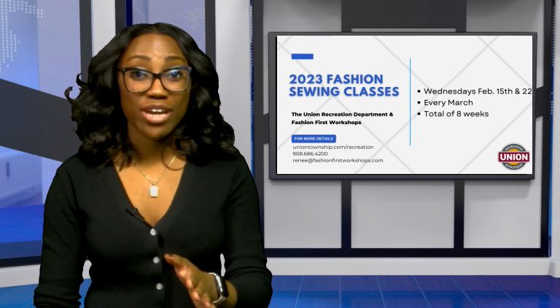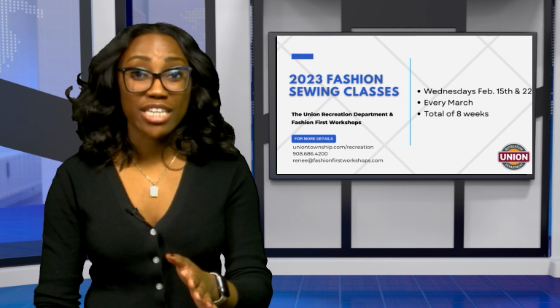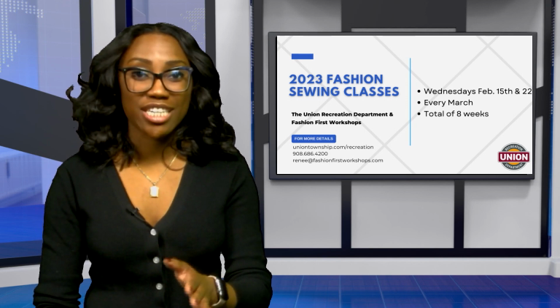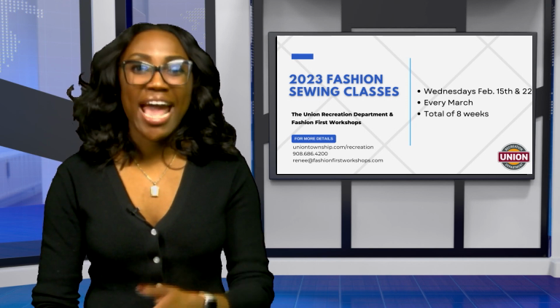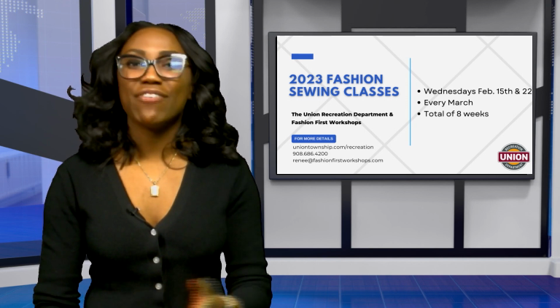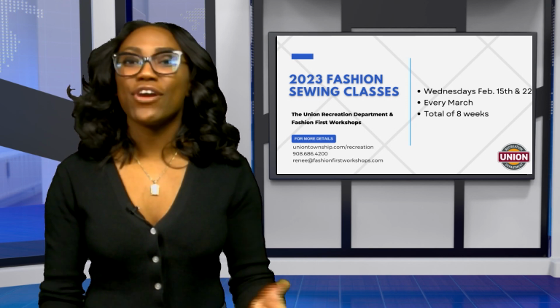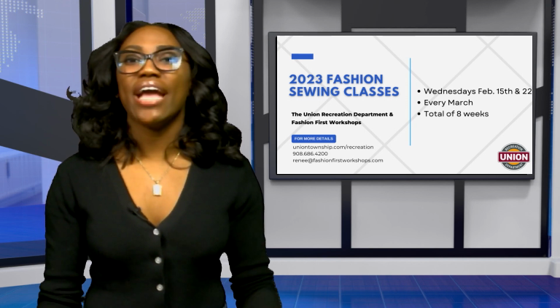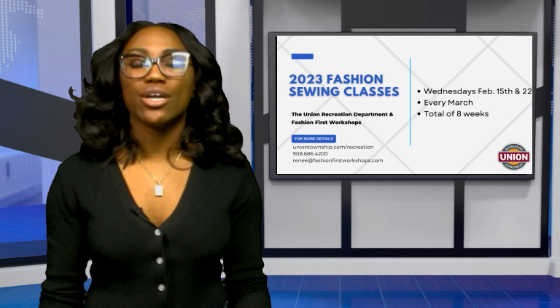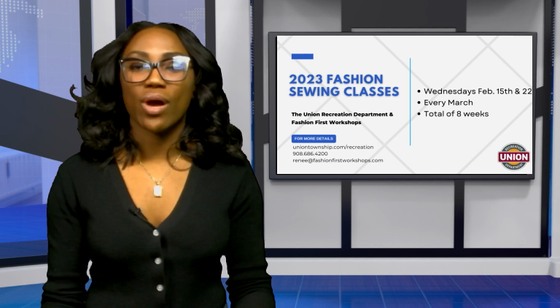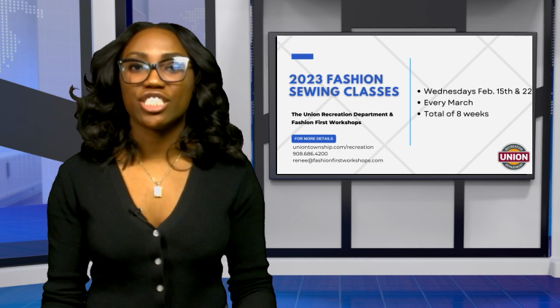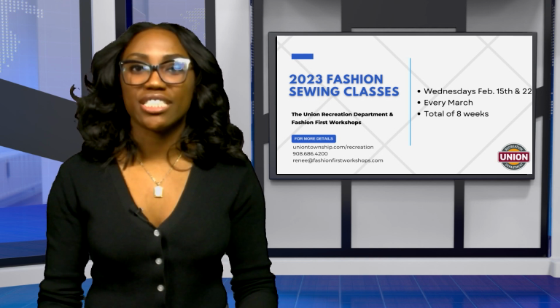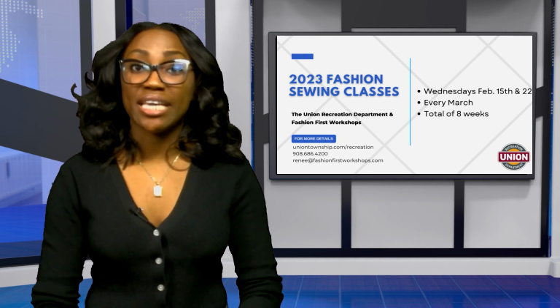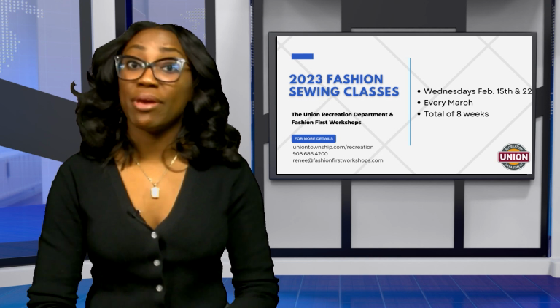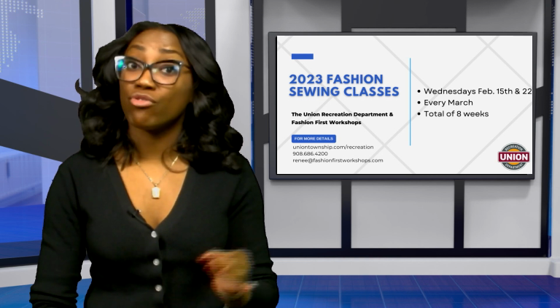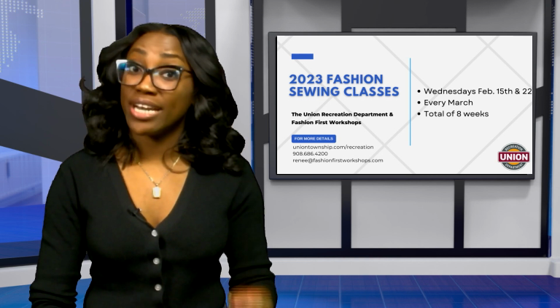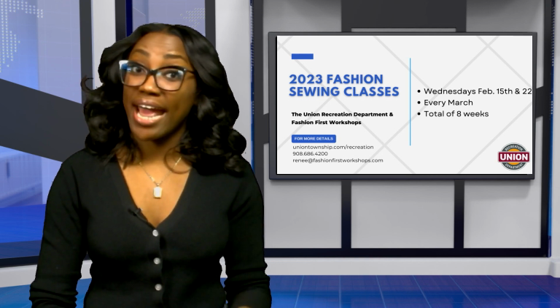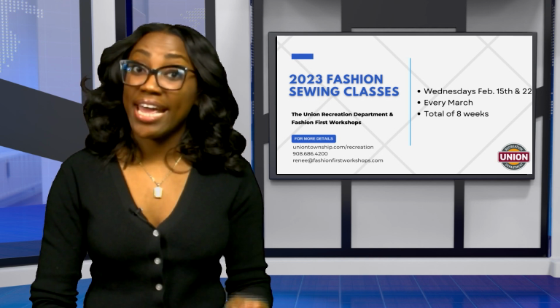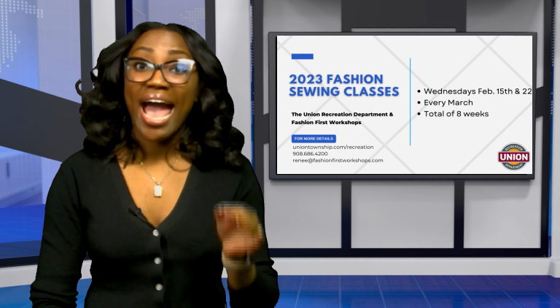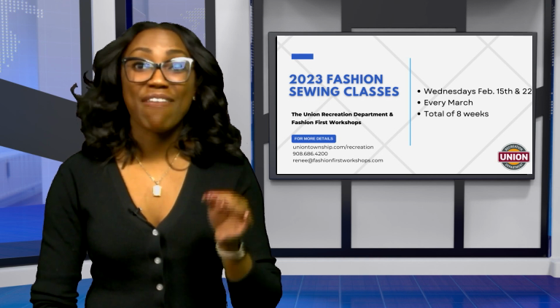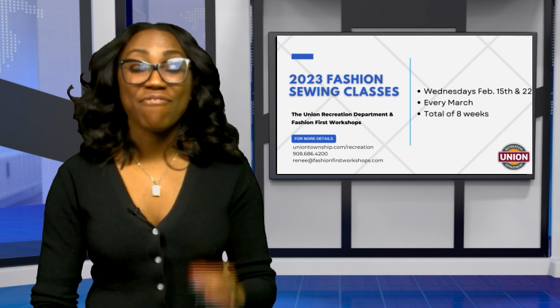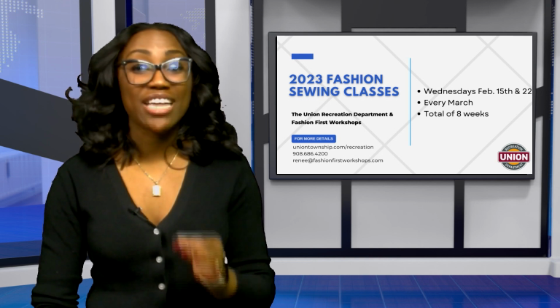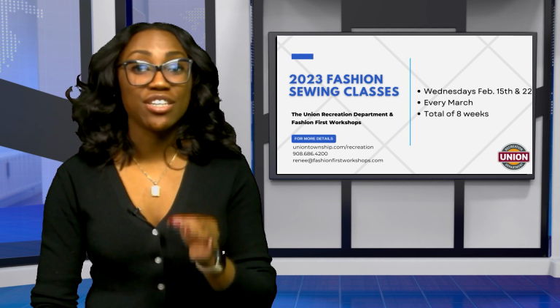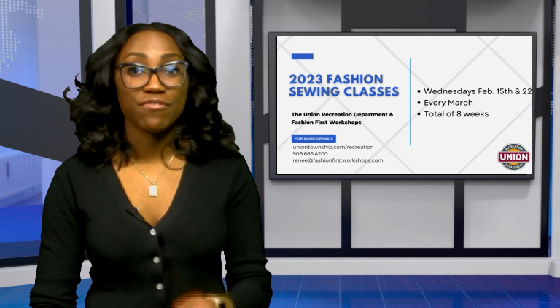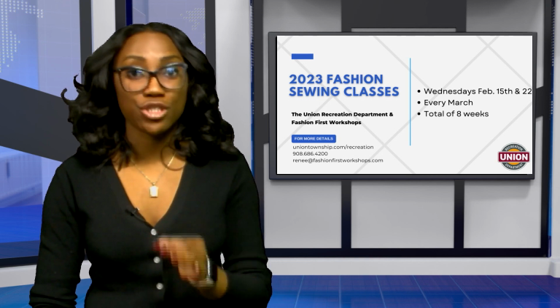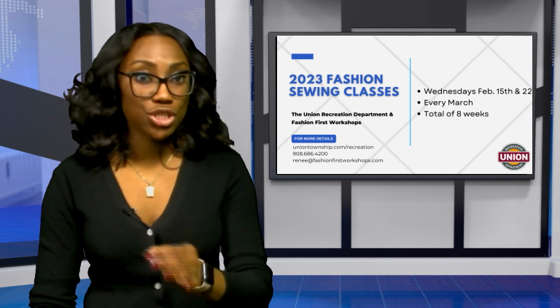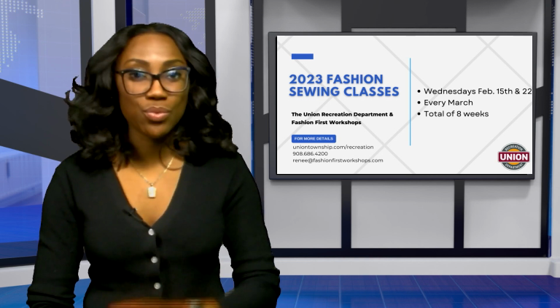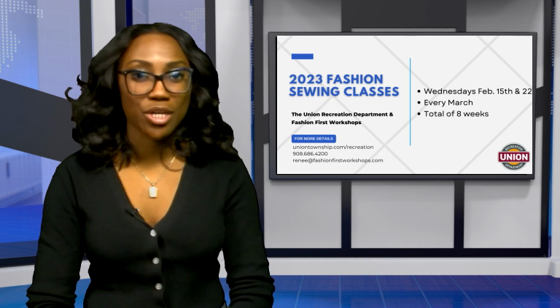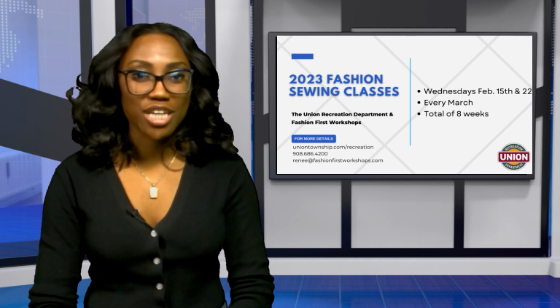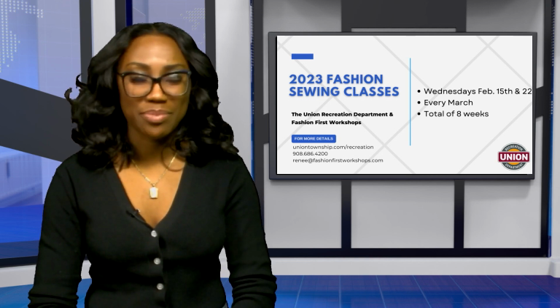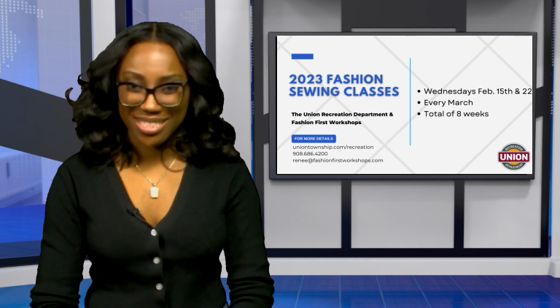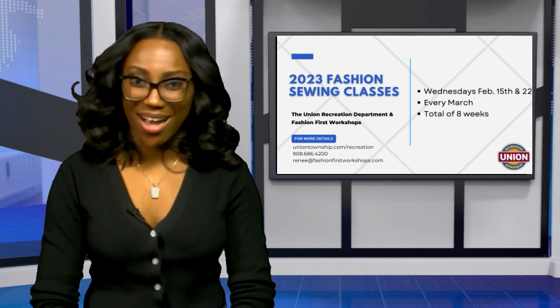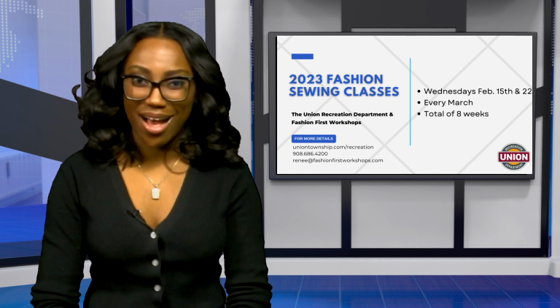For any questions, email renee@fashionfirsttwoworkshops.com.